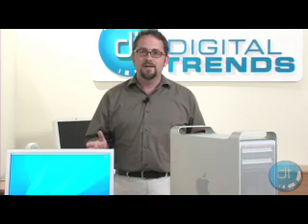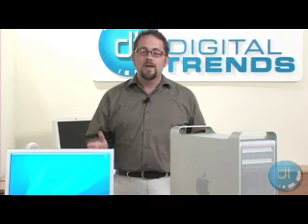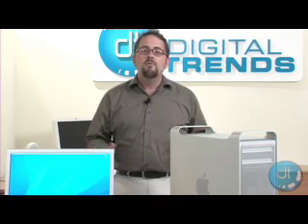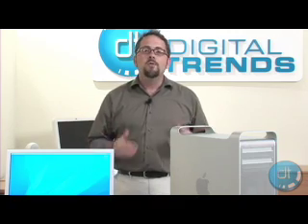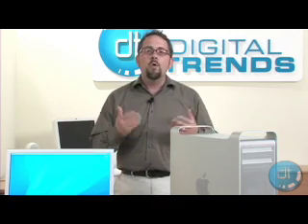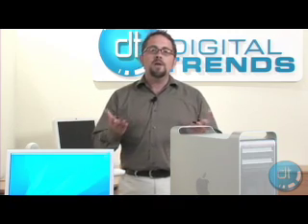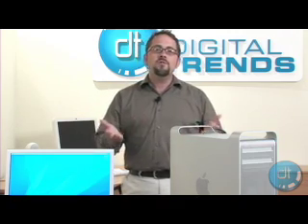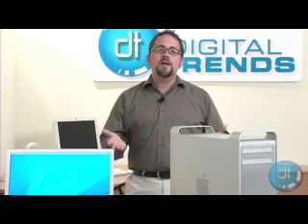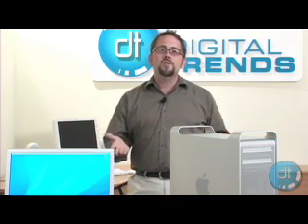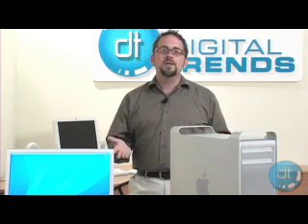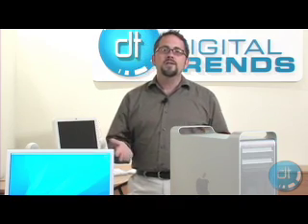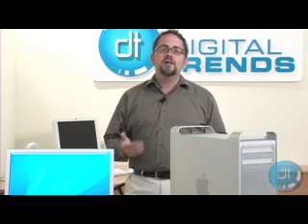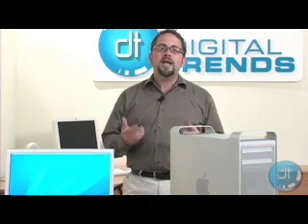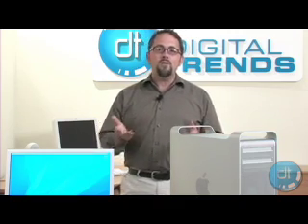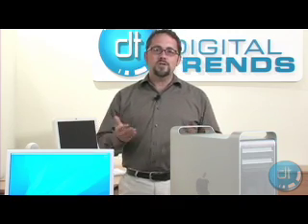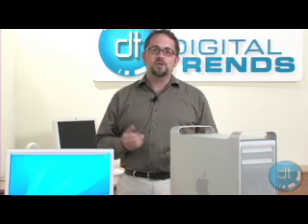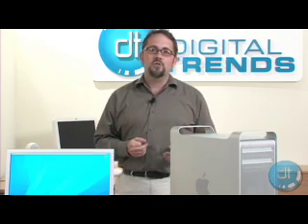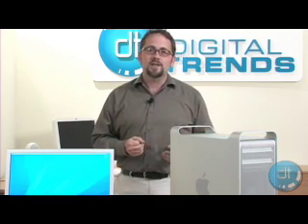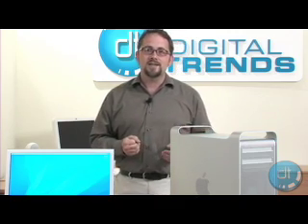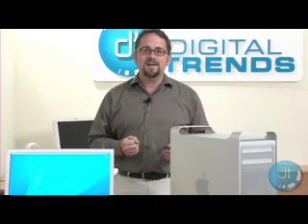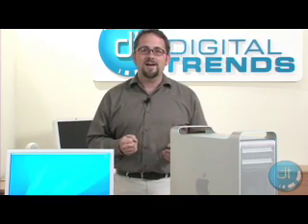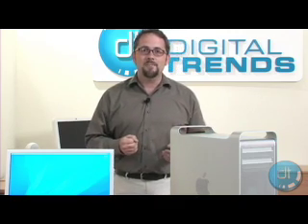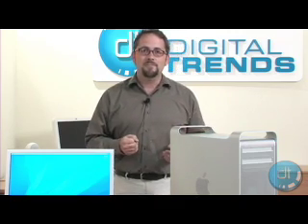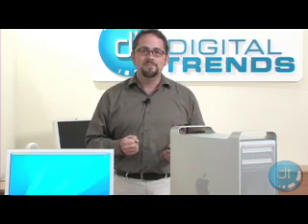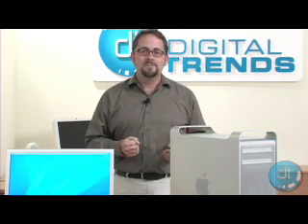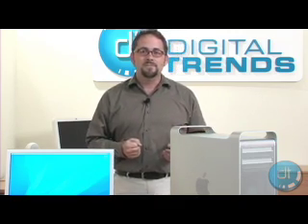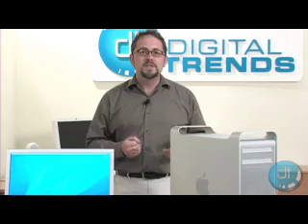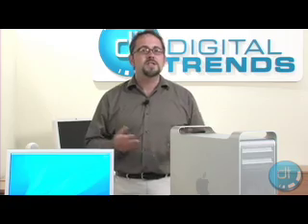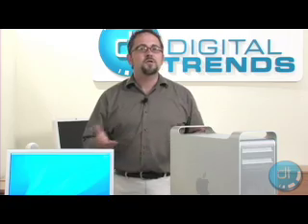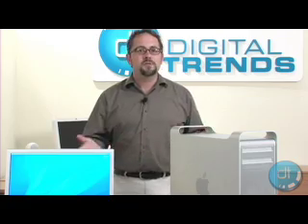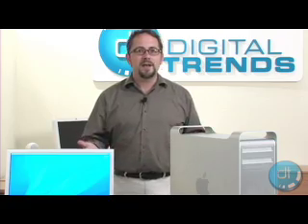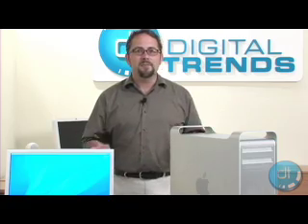For more information, check out DigitalTrends.com. This is Chris Benham.